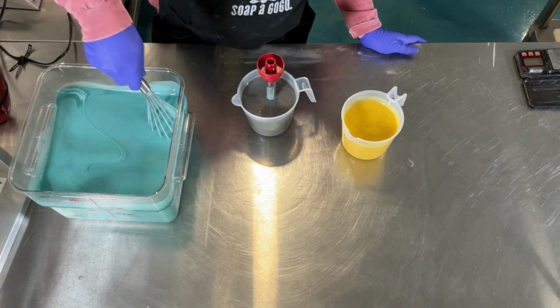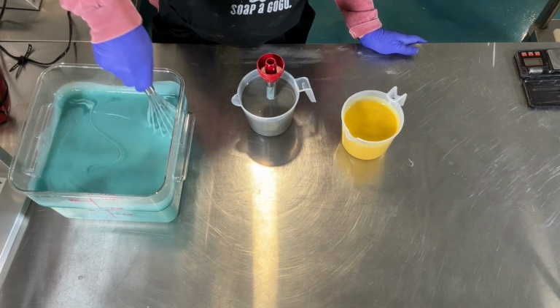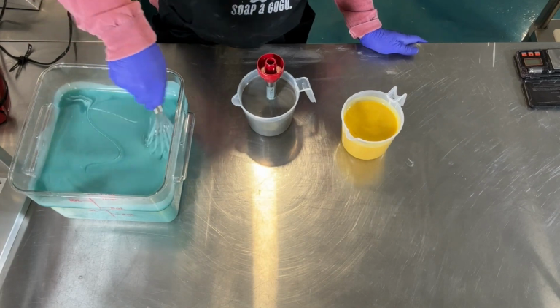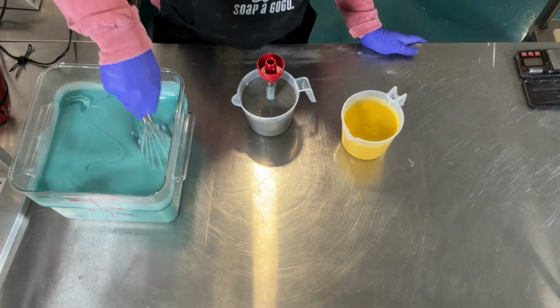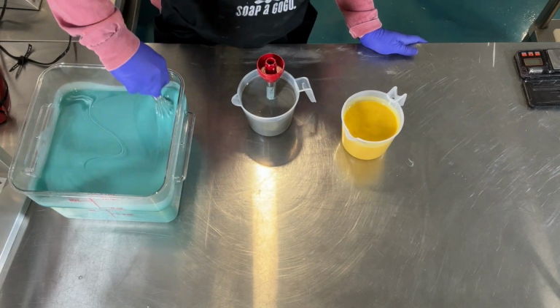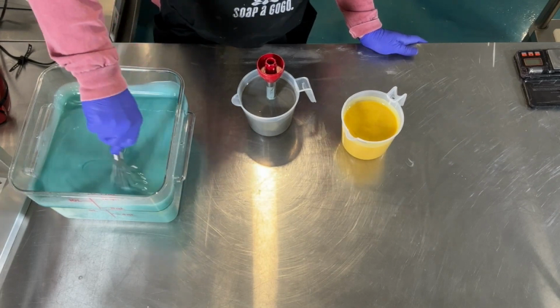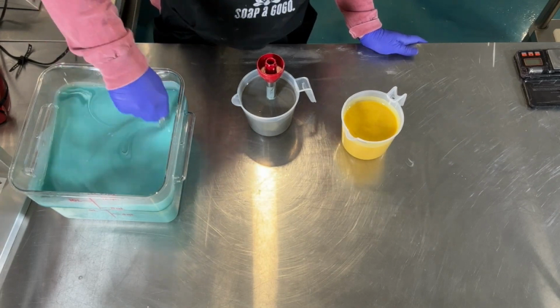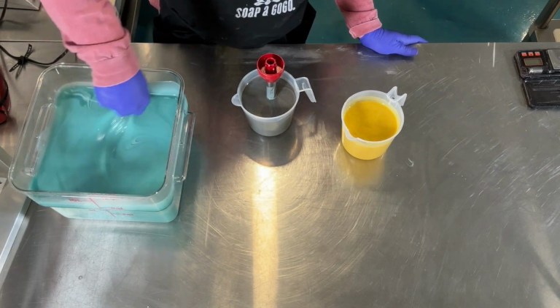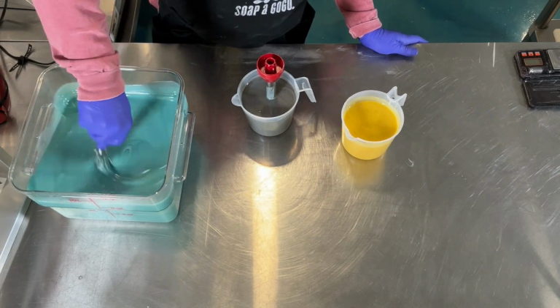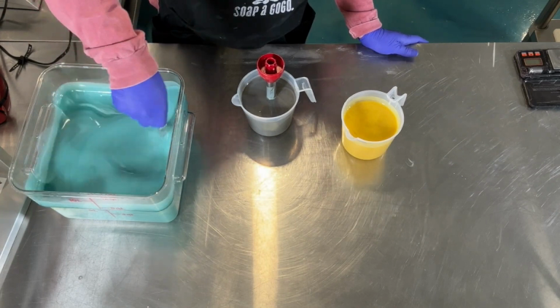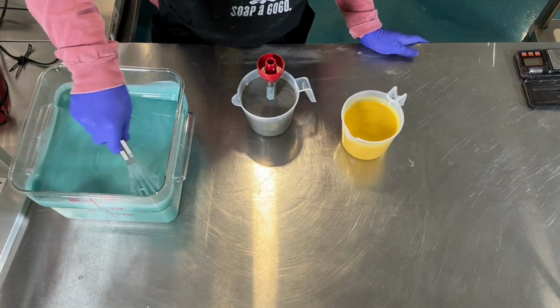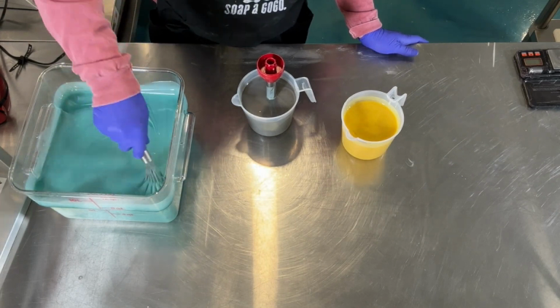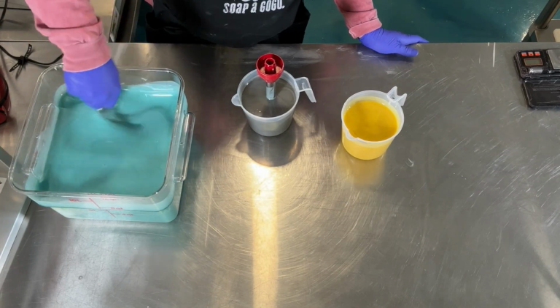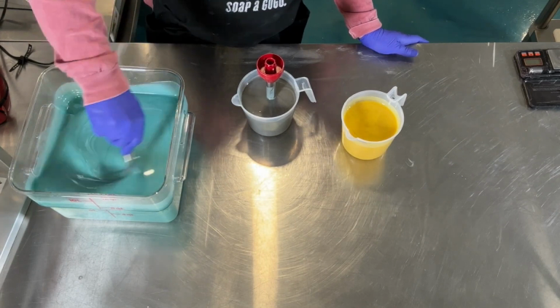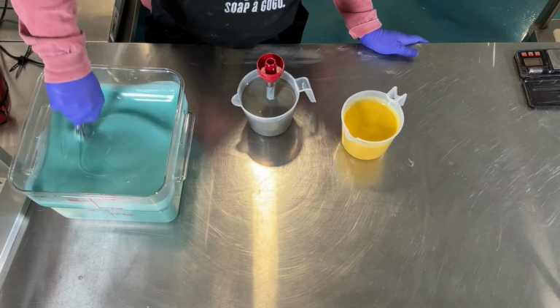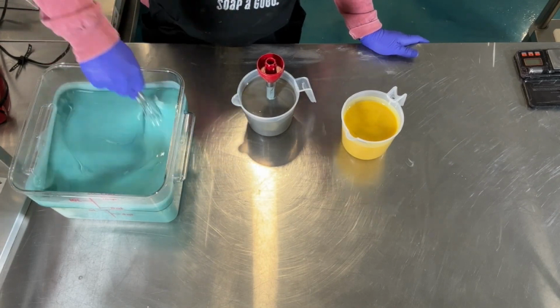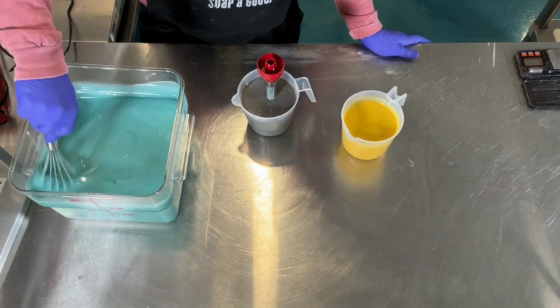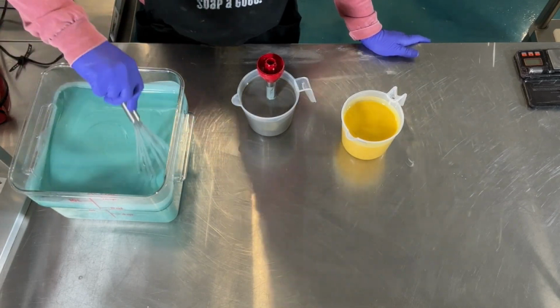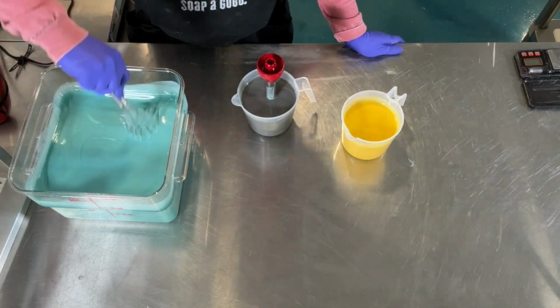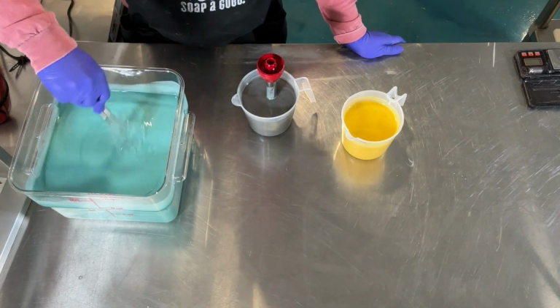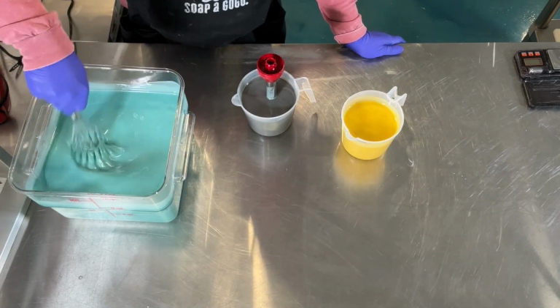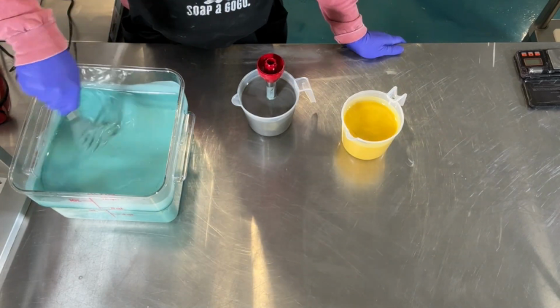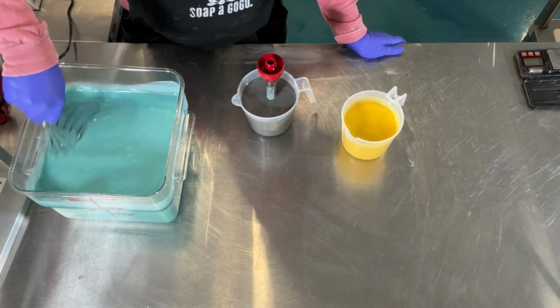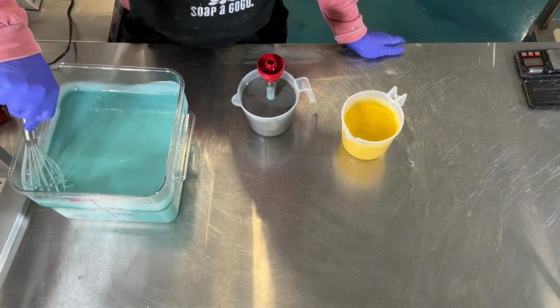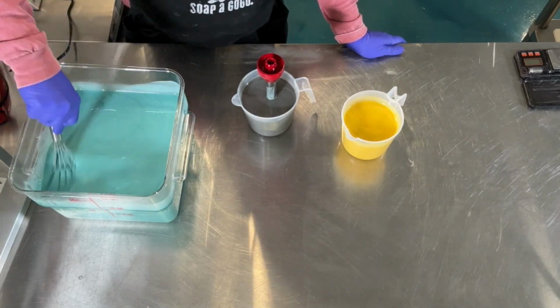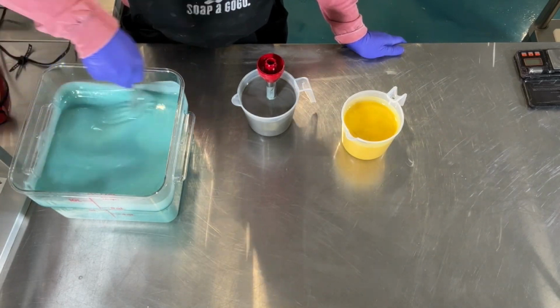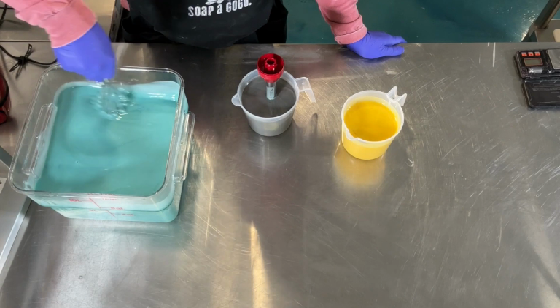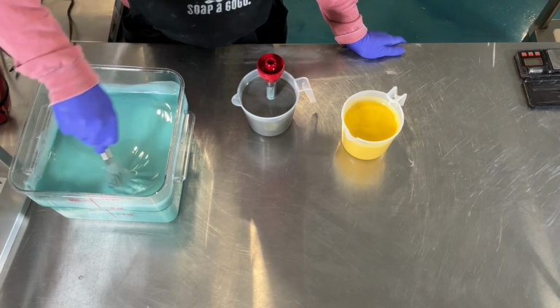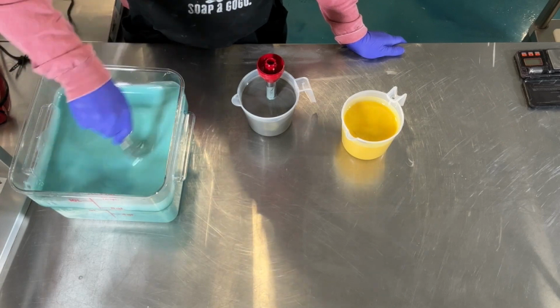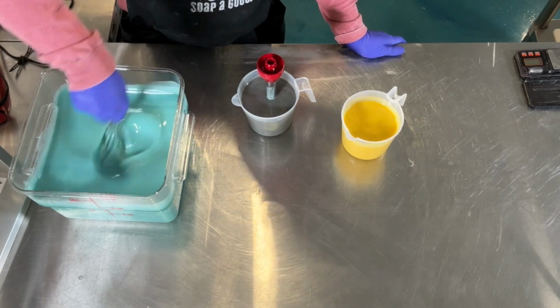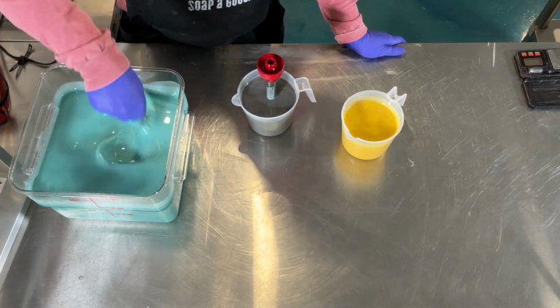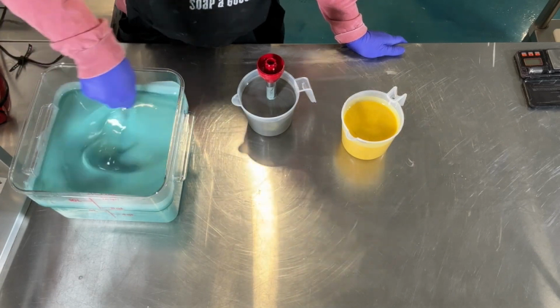To avoid over-blending, I'm hand stirring the big container with a whisk to make sure everything is combined.